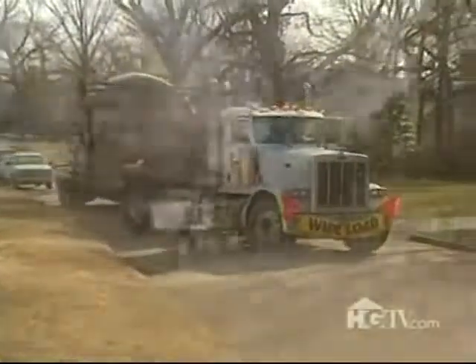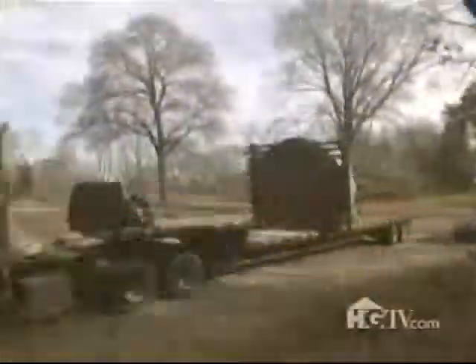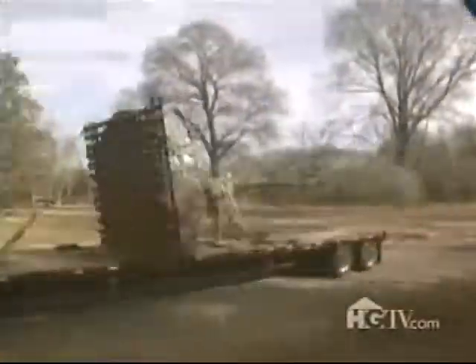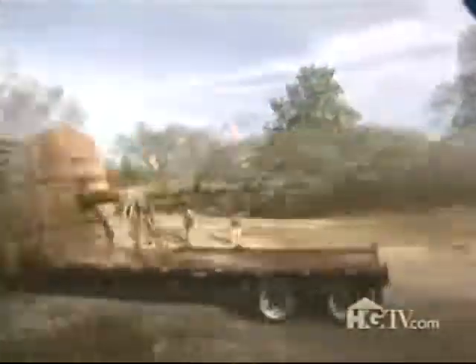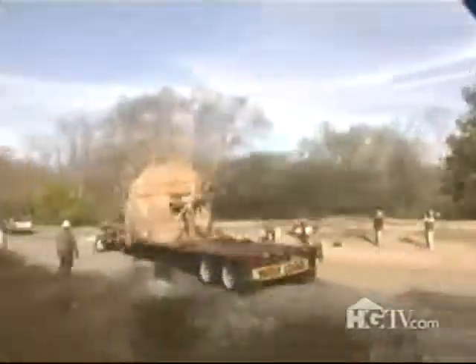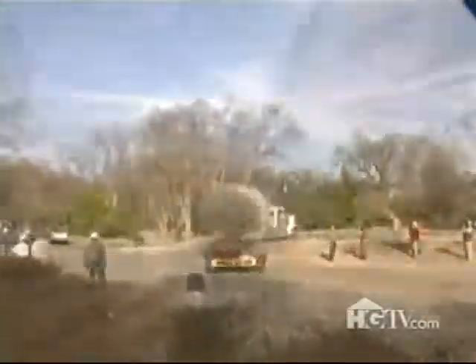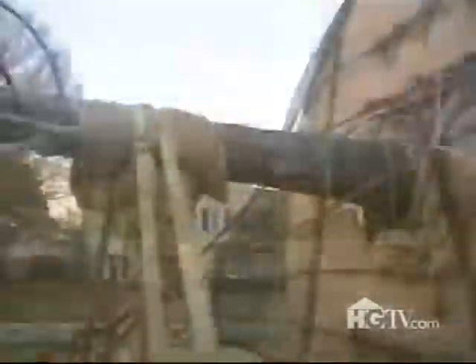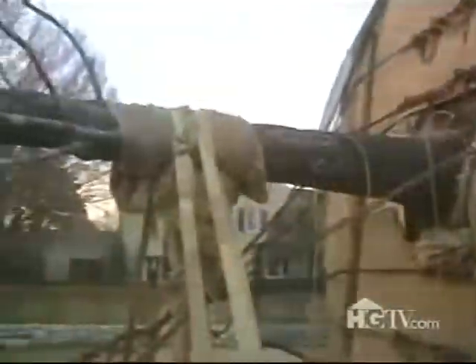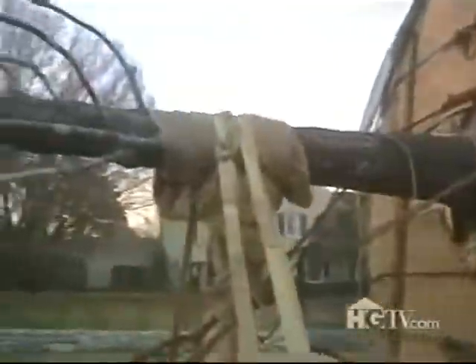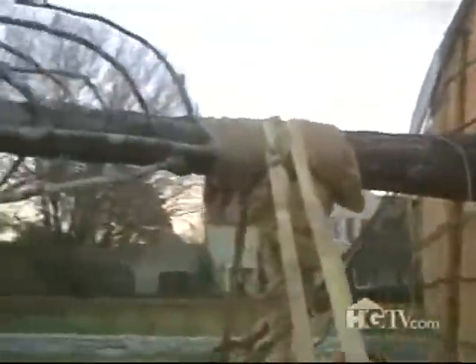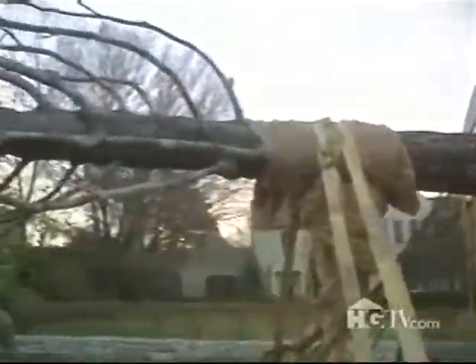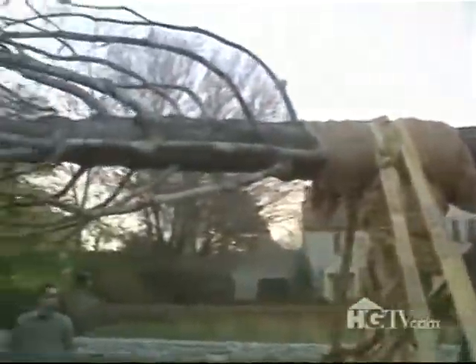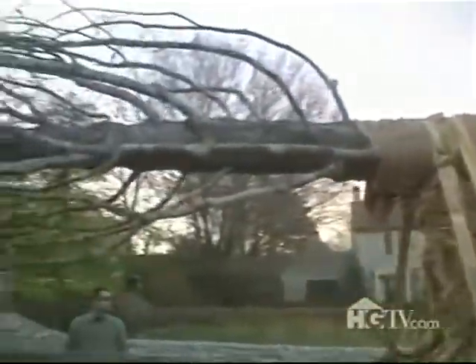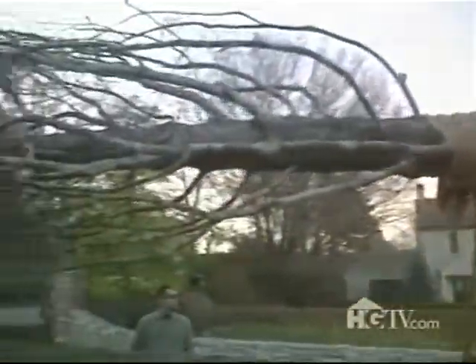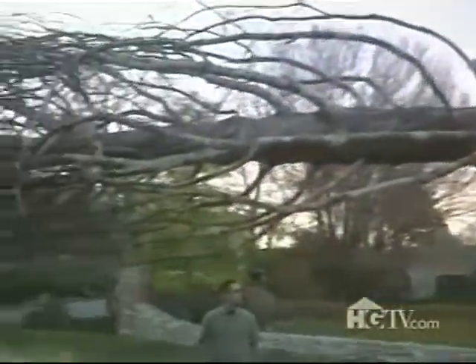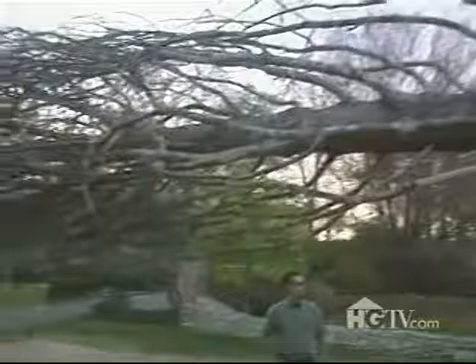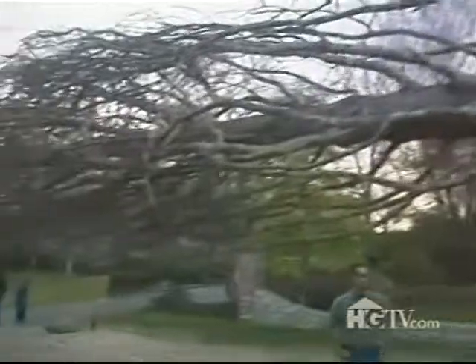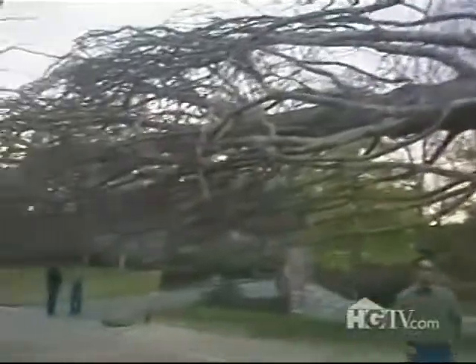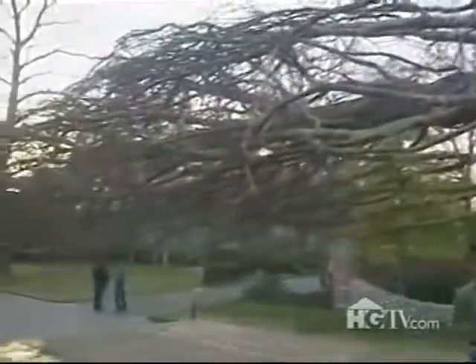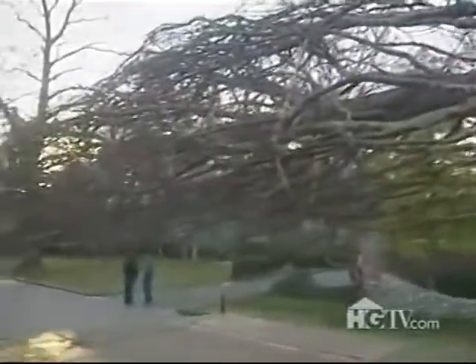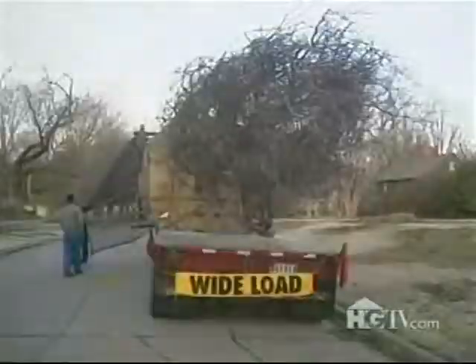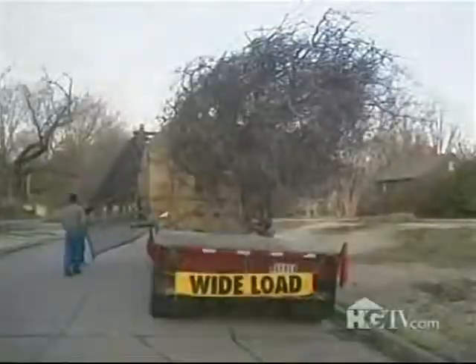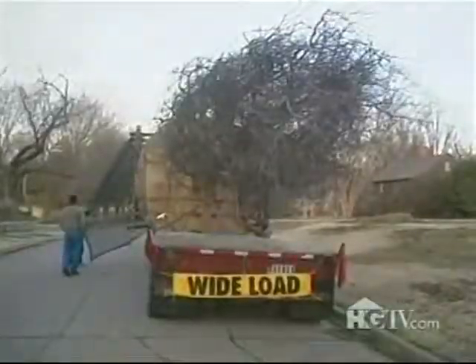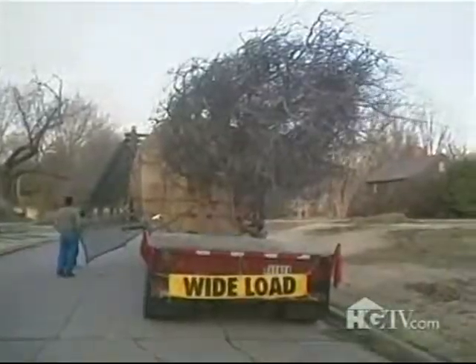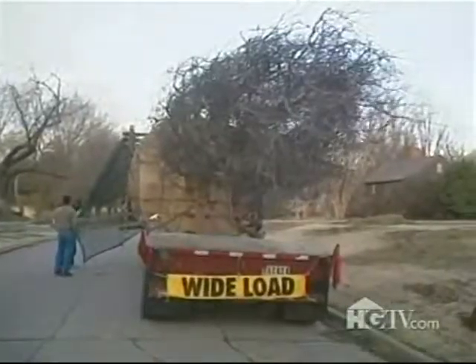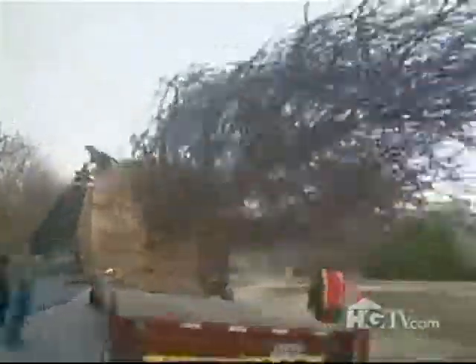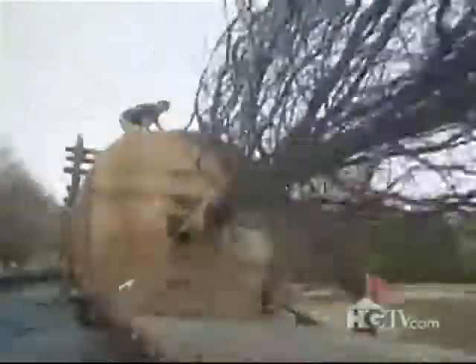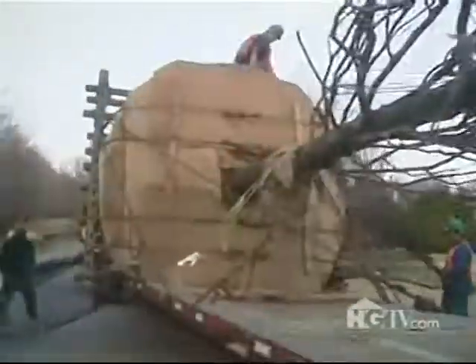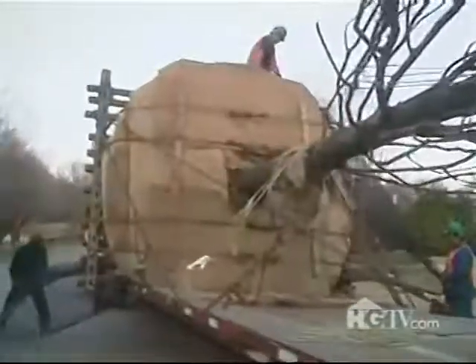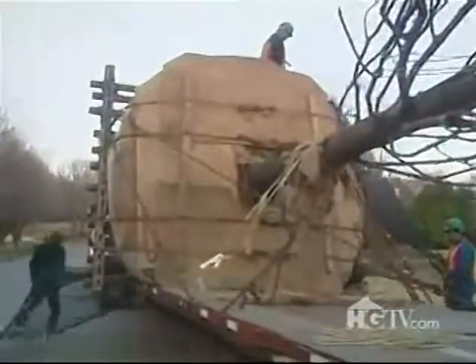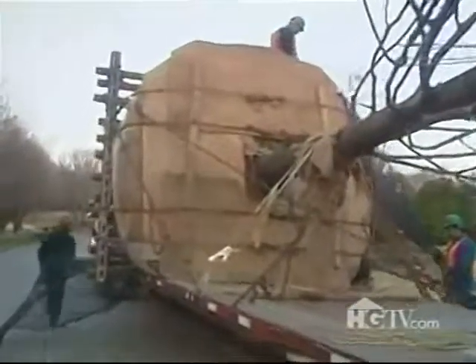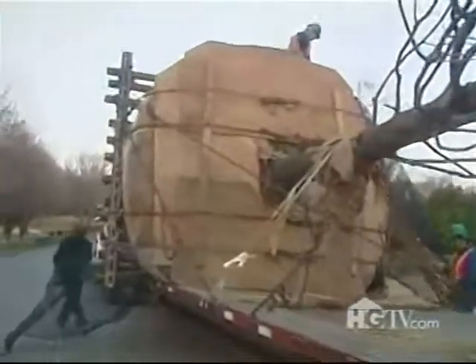And while all that was going on, the tree — a 32-foot willow oak — arrived unscathed and on schedule.